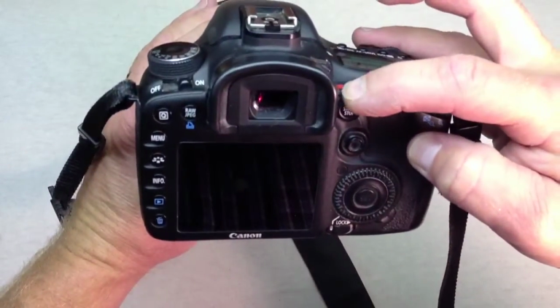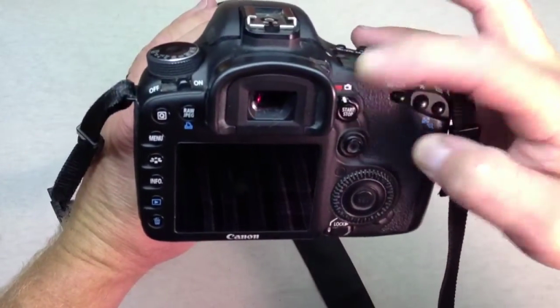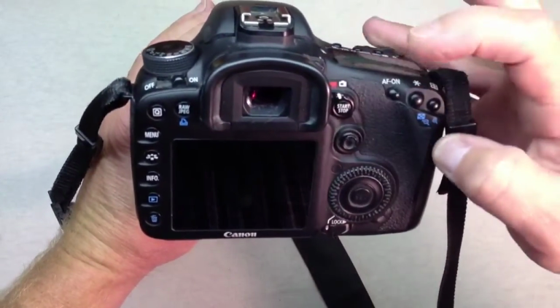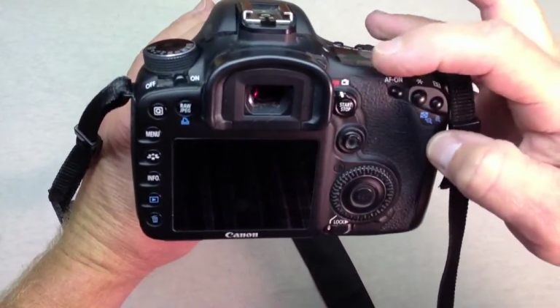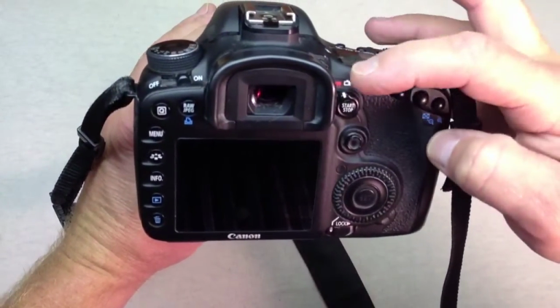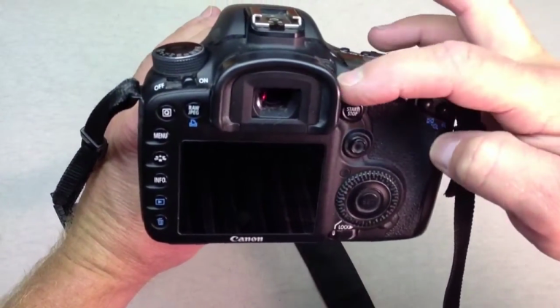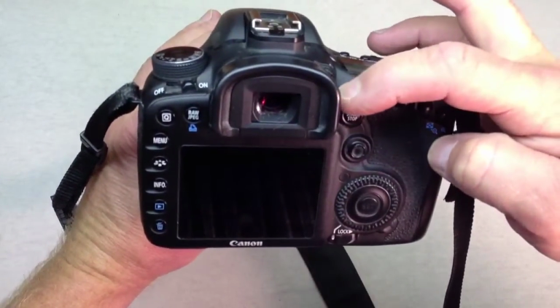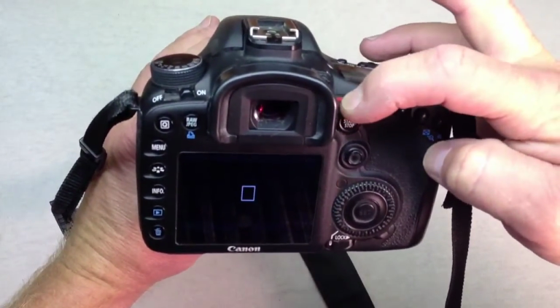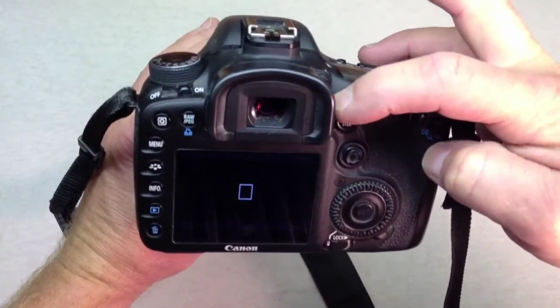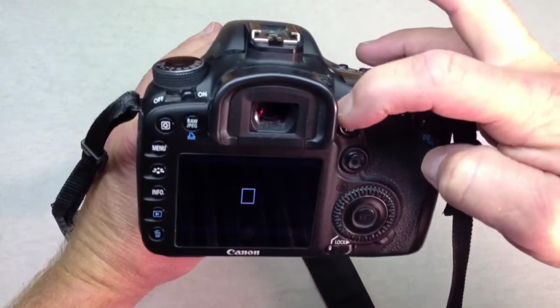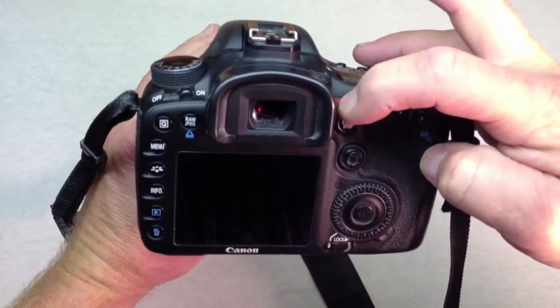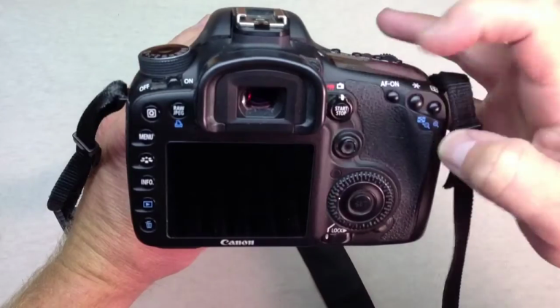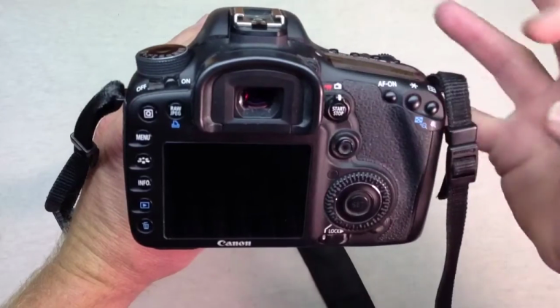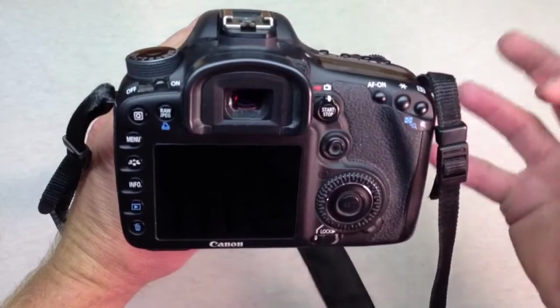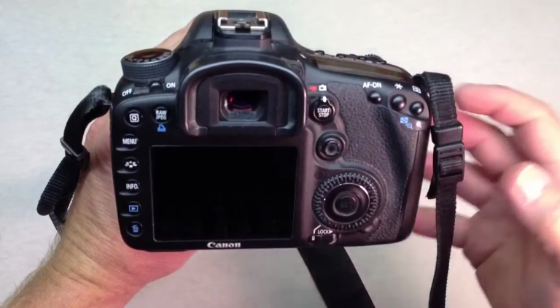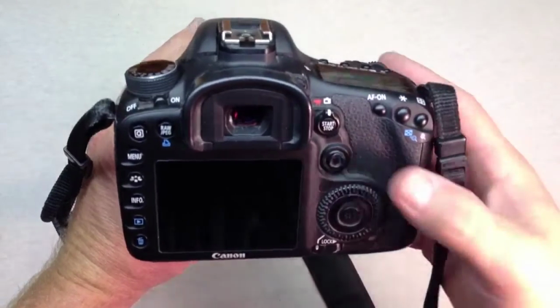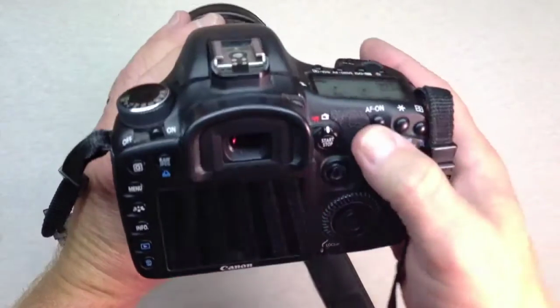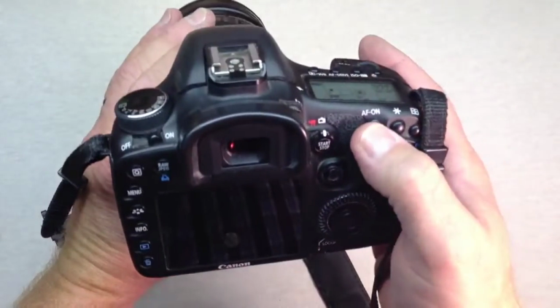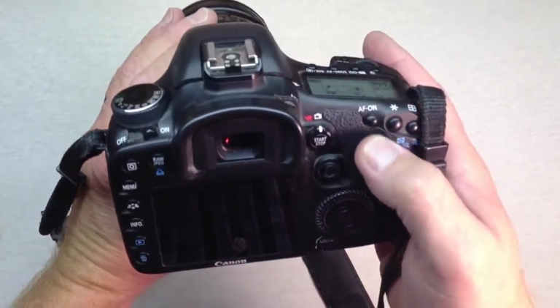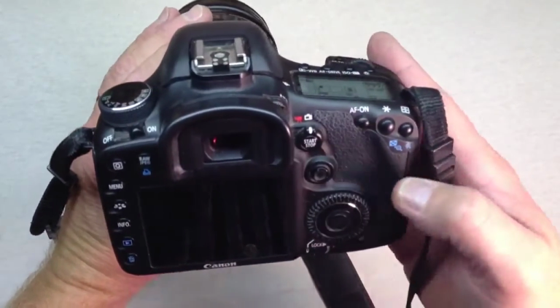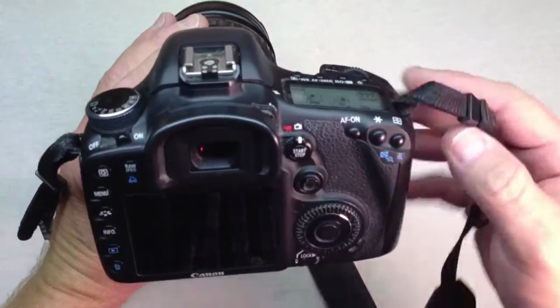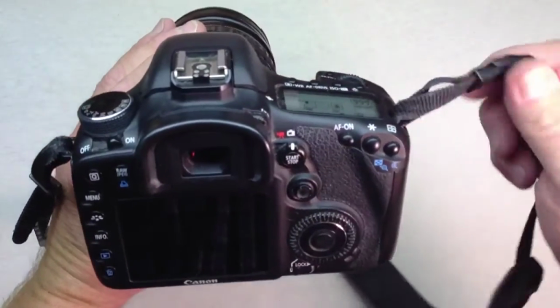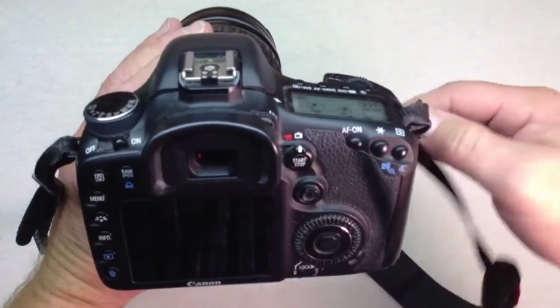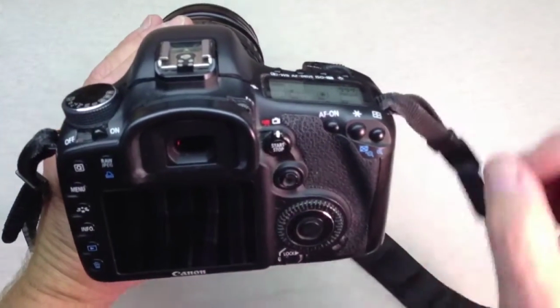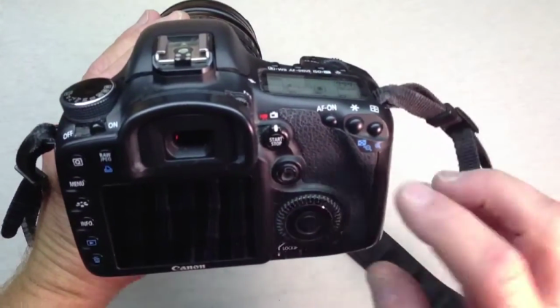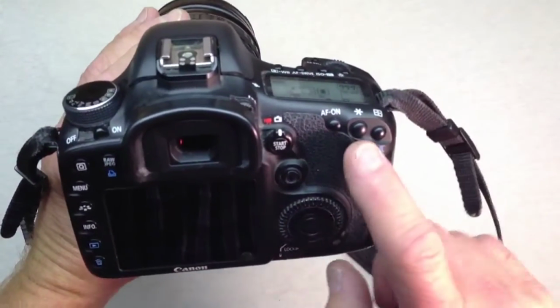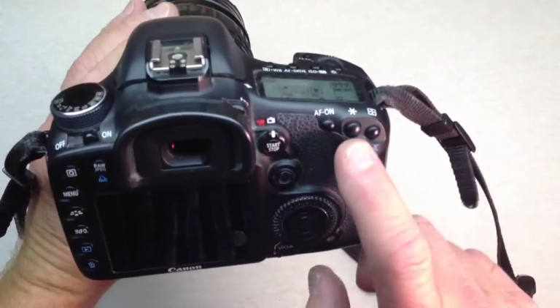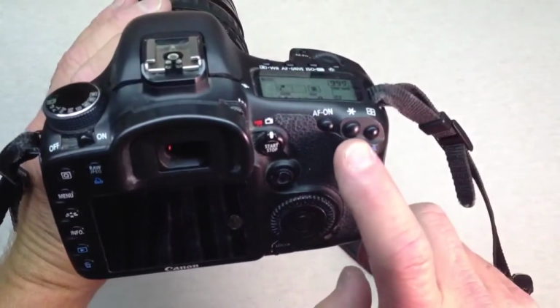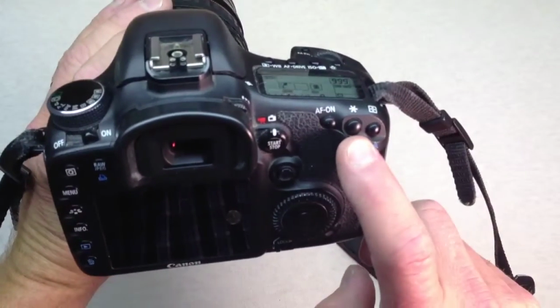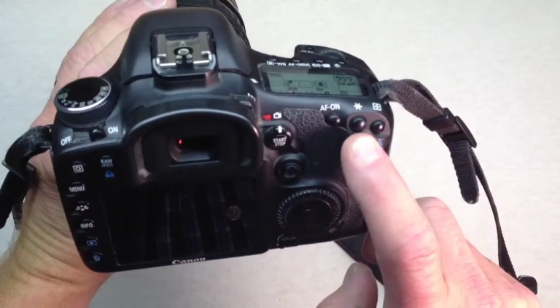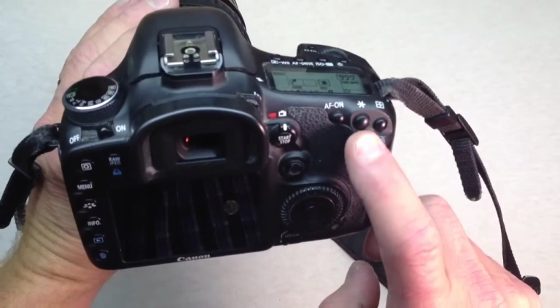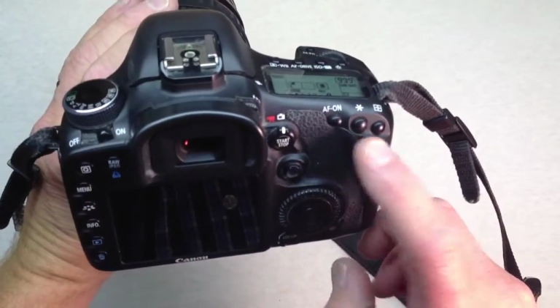You can also shoot video with this camera. It will do 1080p high definition video.